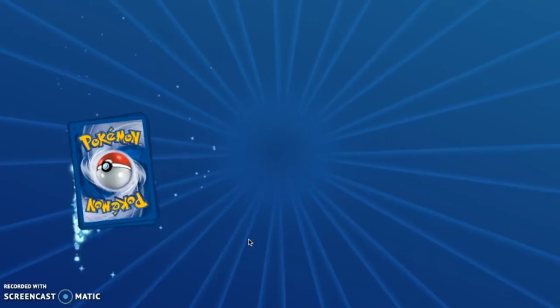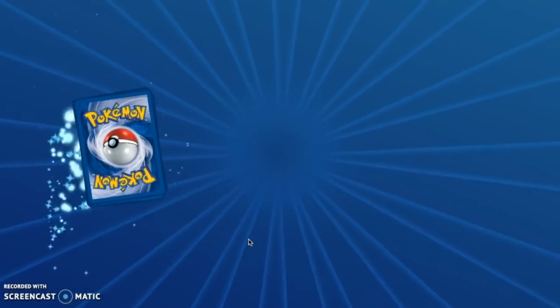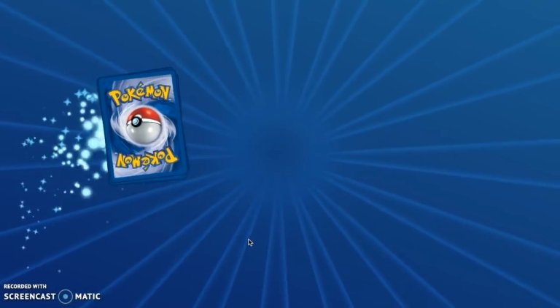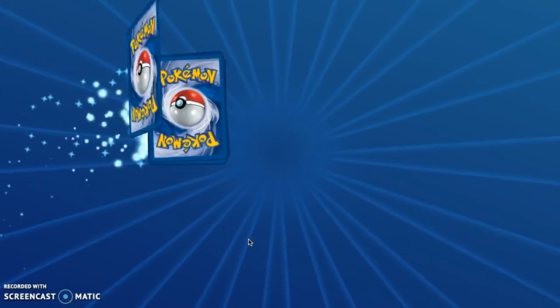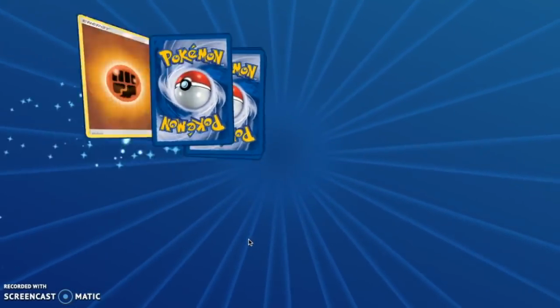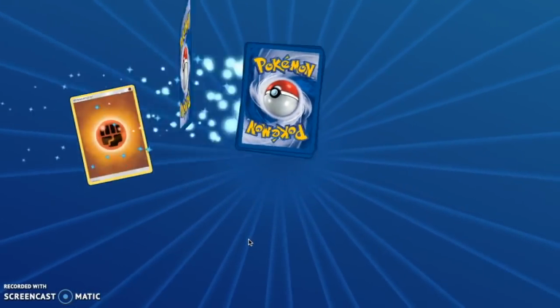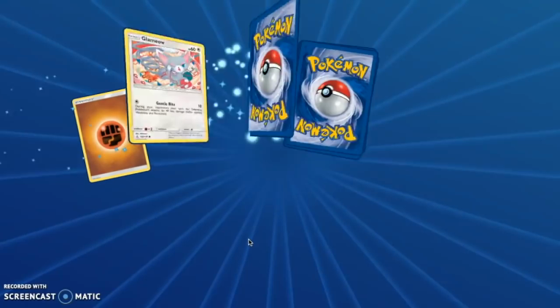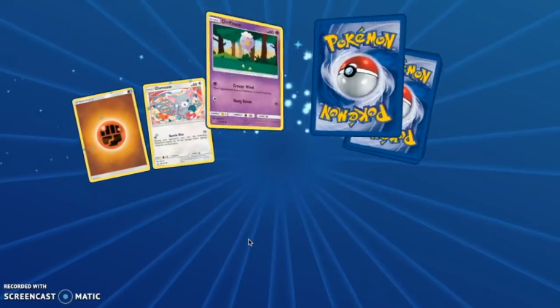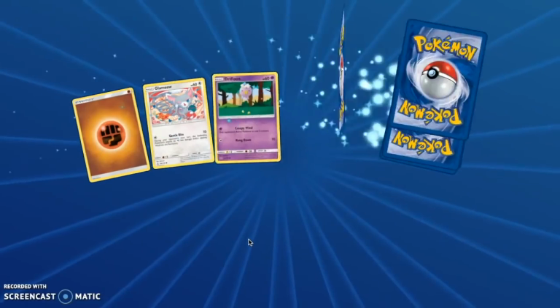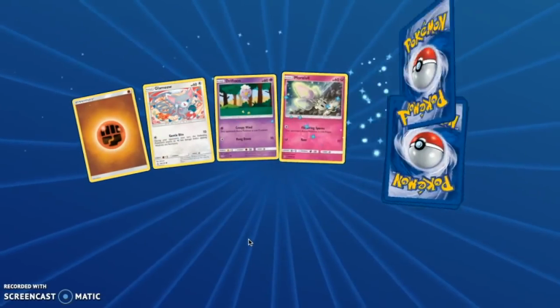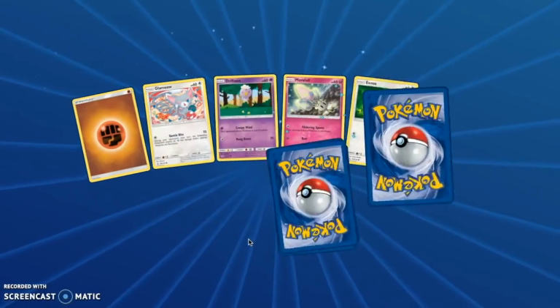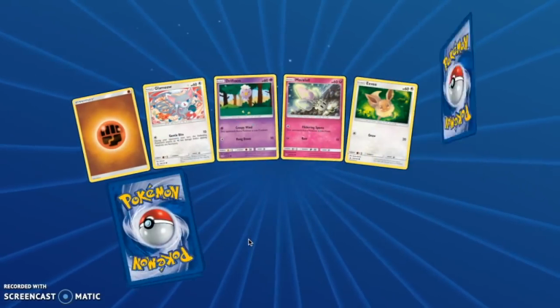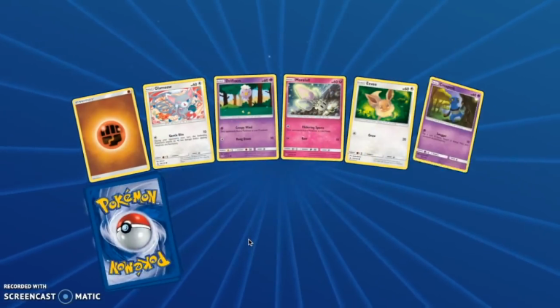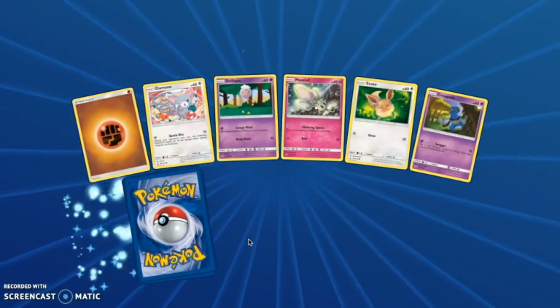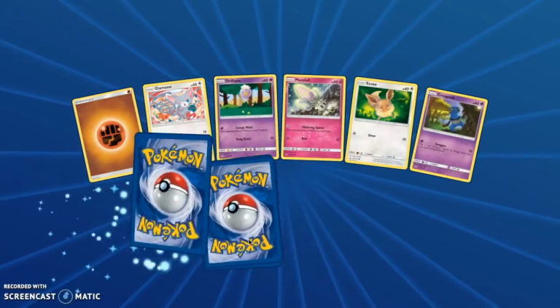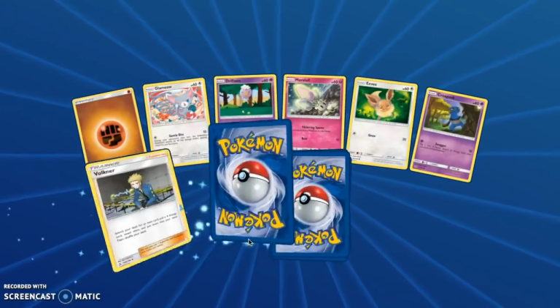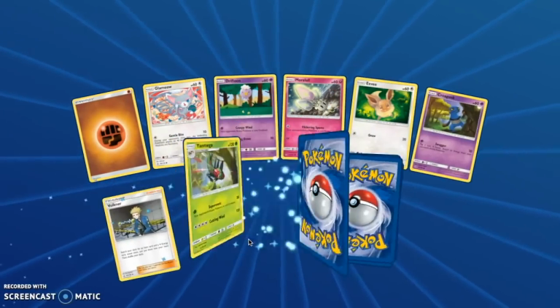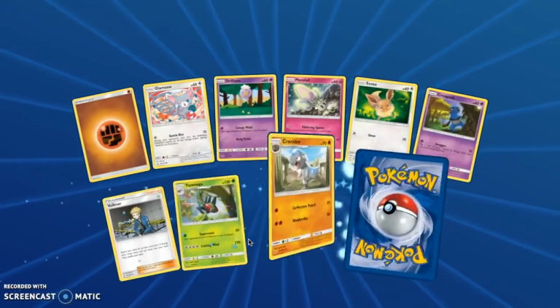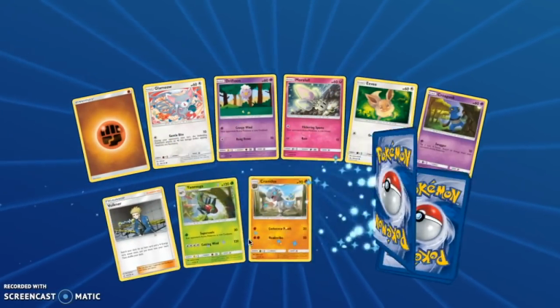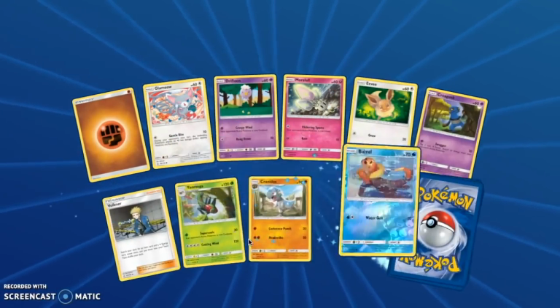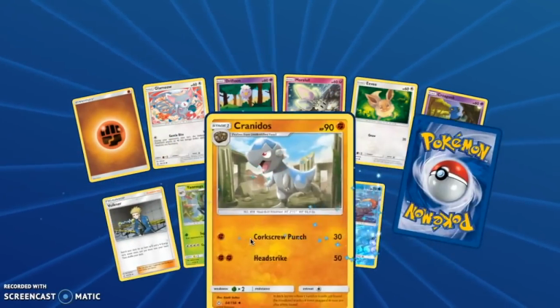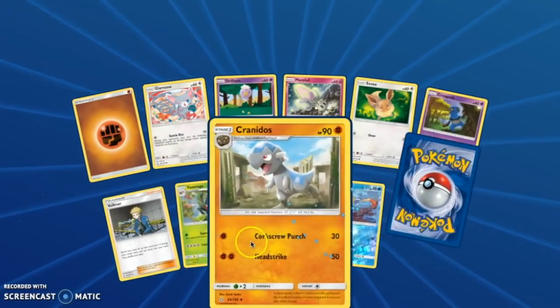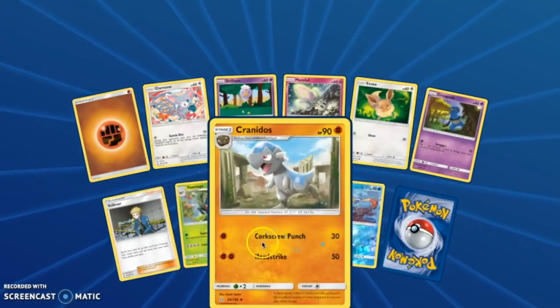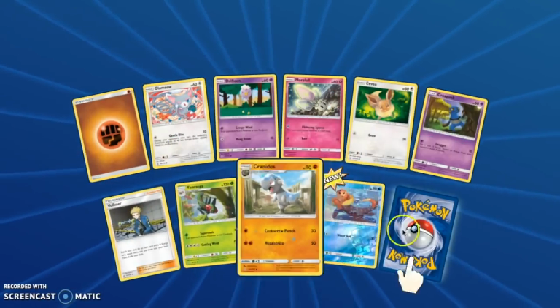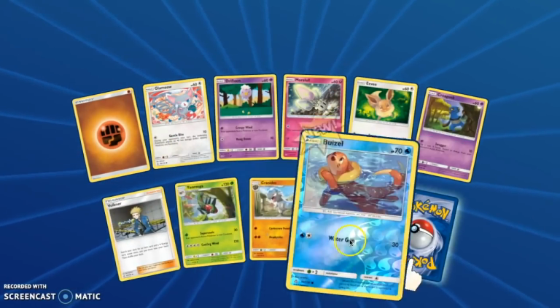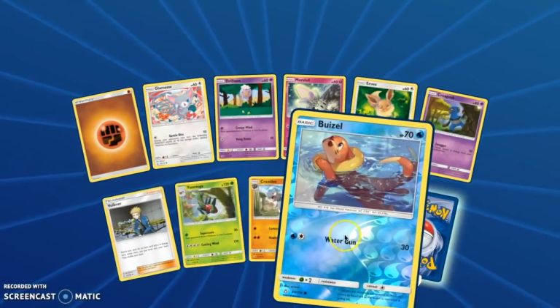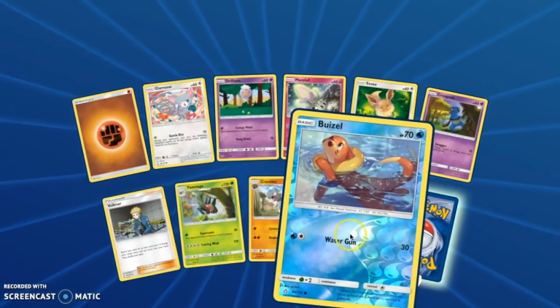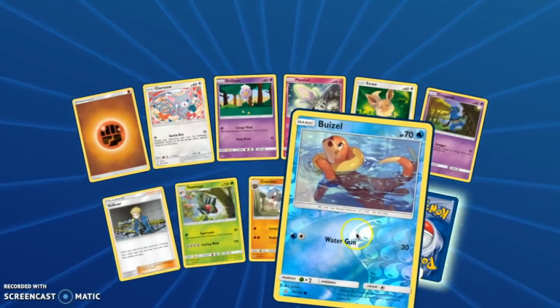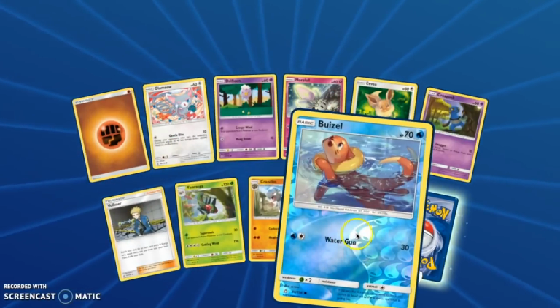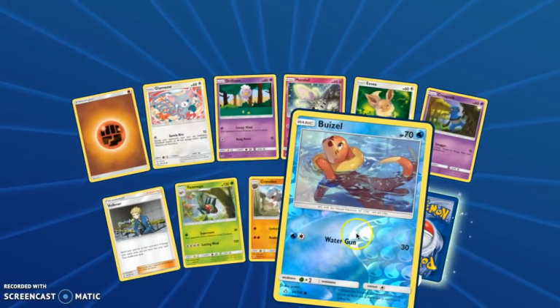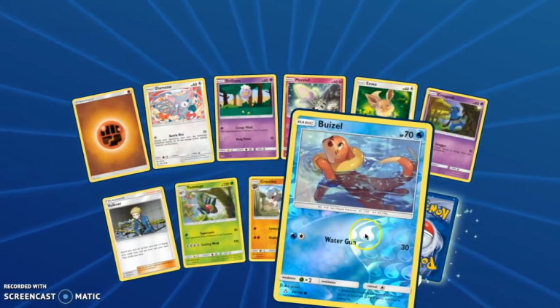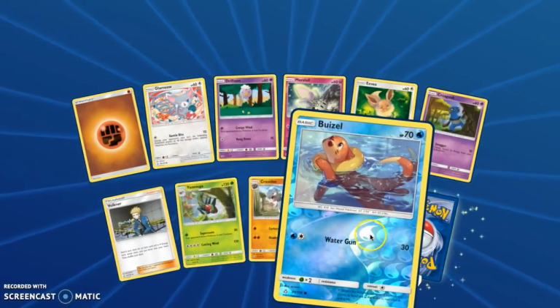Dawn Wings Necrozma GX — does that sound epic? Yes. Dramatic. Buizel, that's a cute card. You should do voice acting.